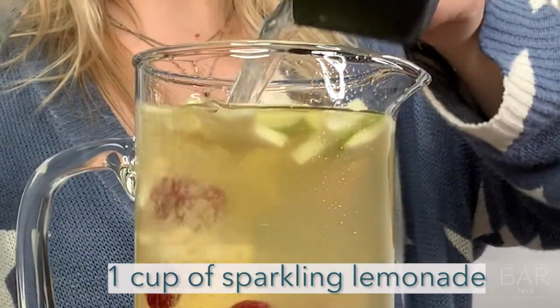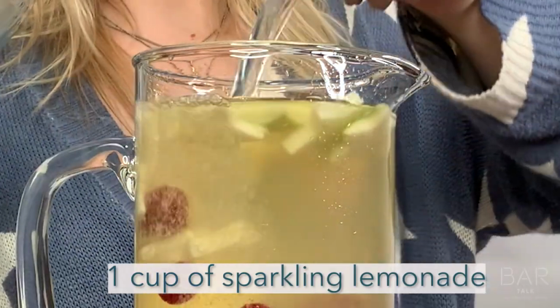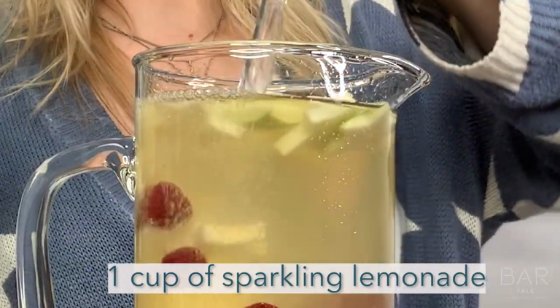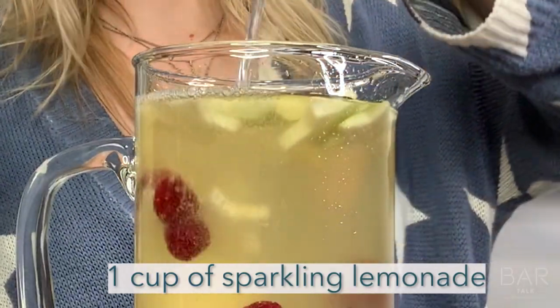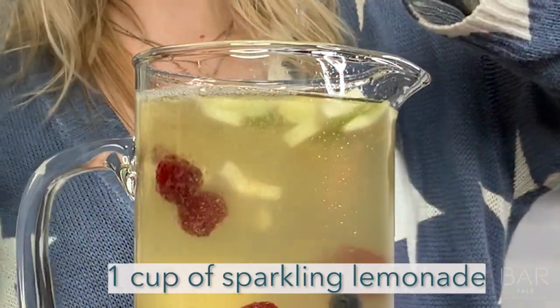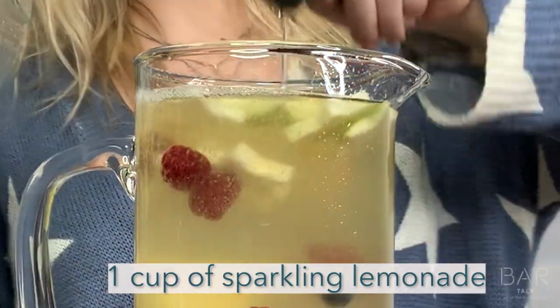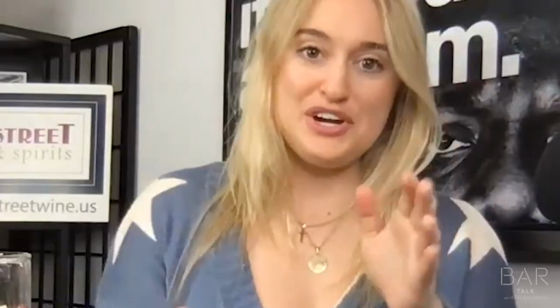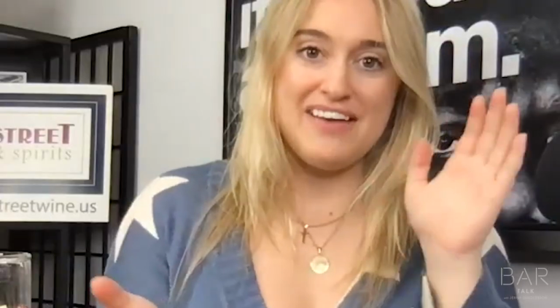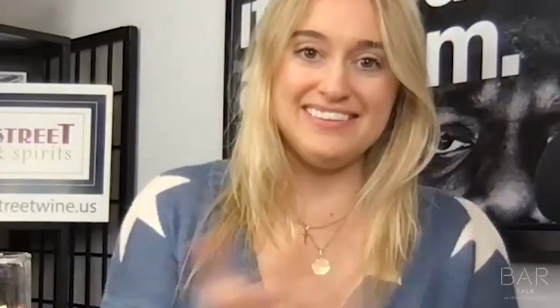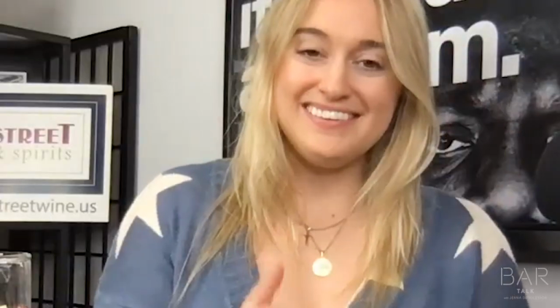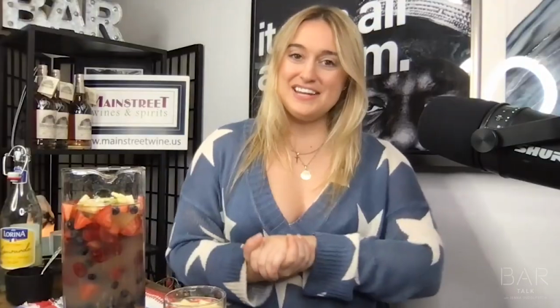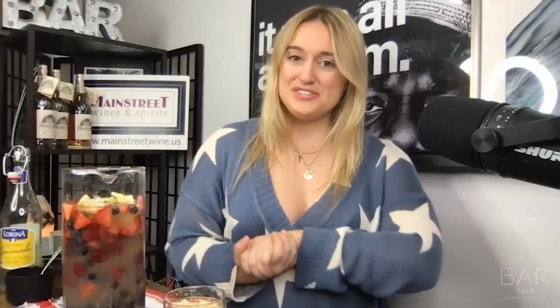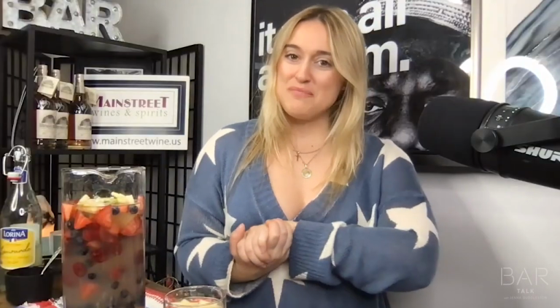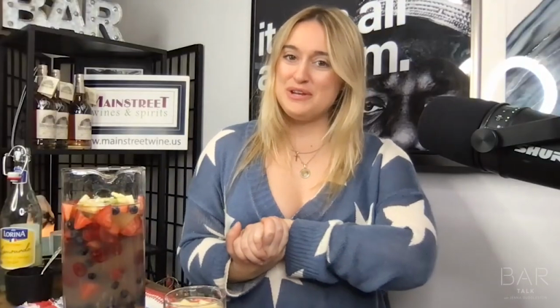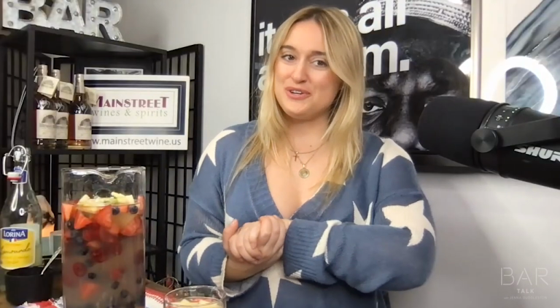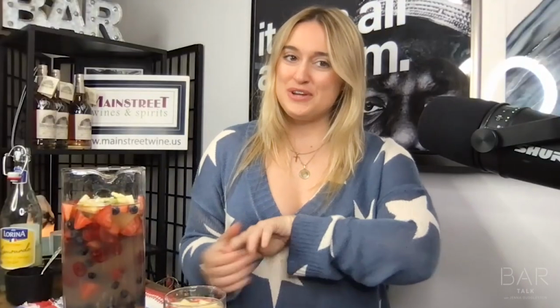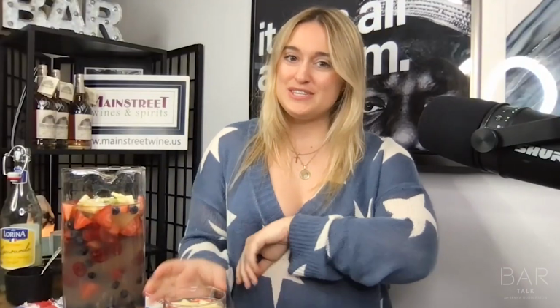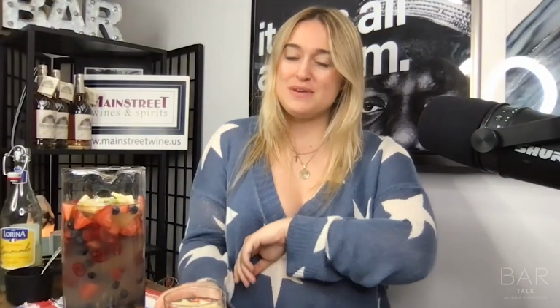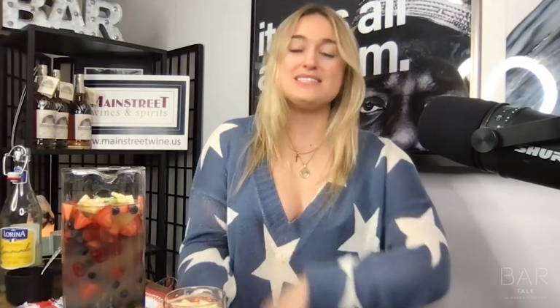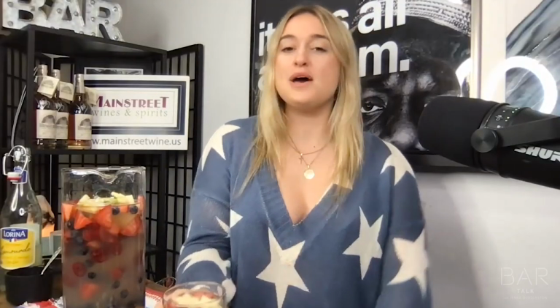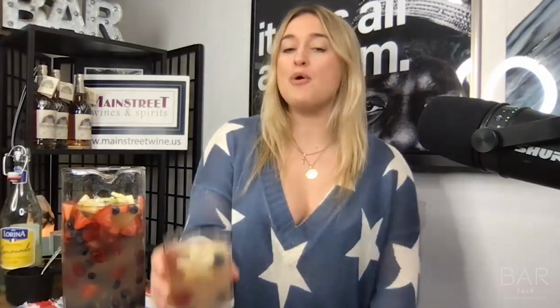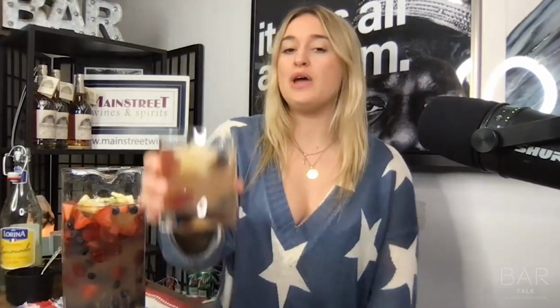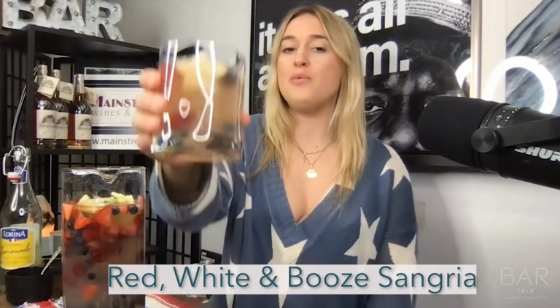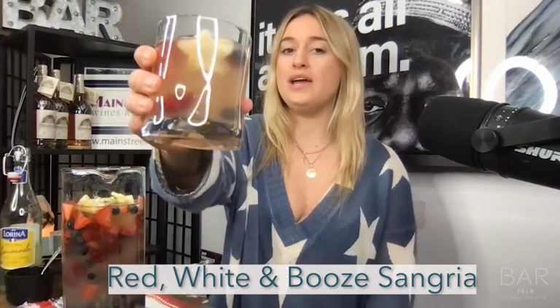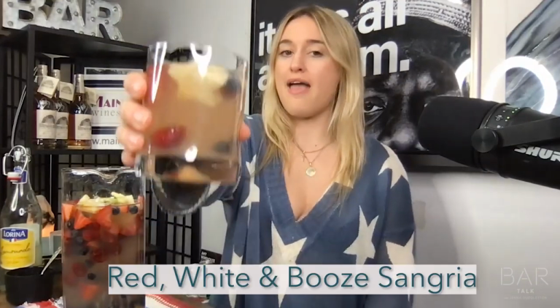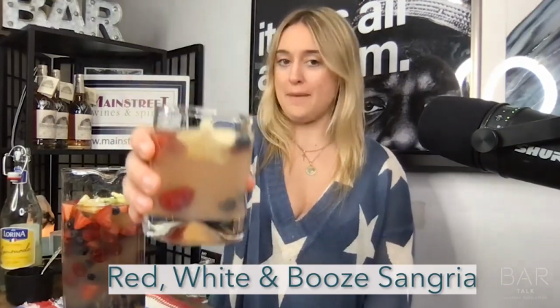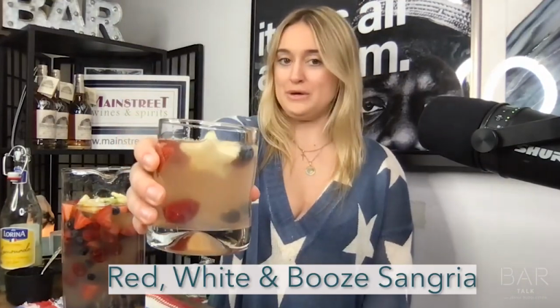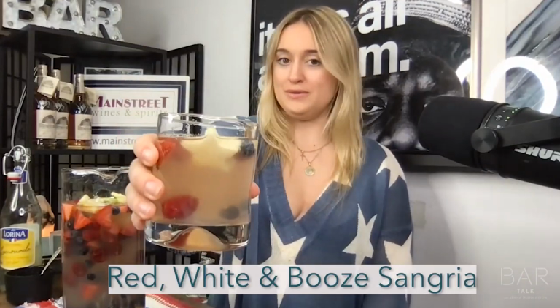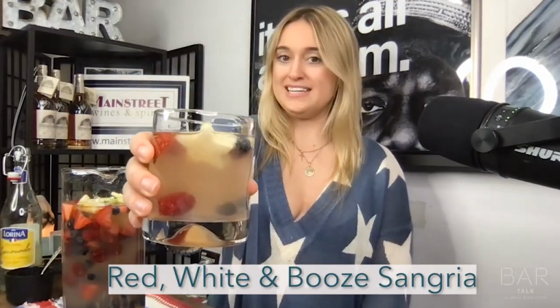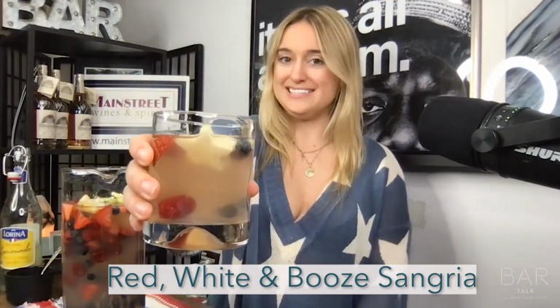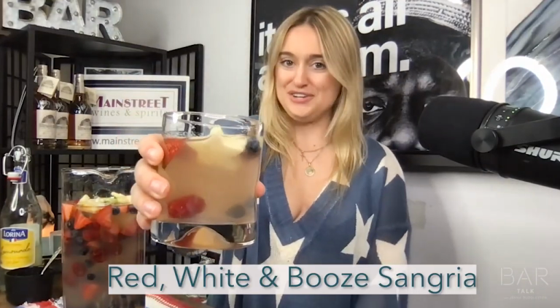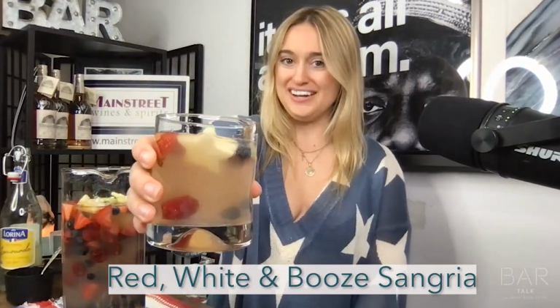And there you have it, ladies and gentlemen — your drink of the week: Red White and Booze Sangria.